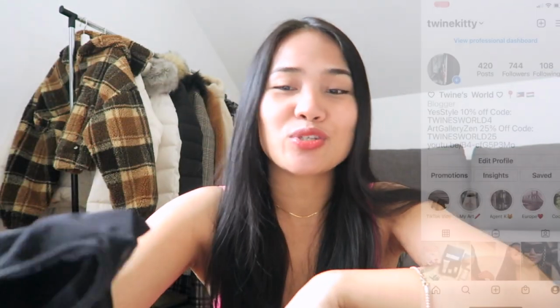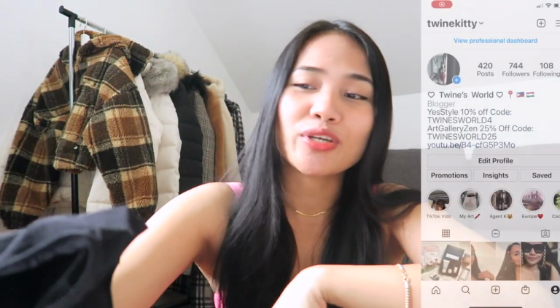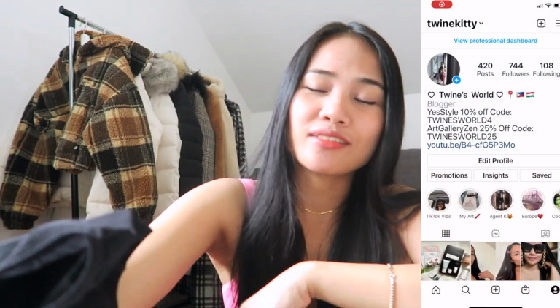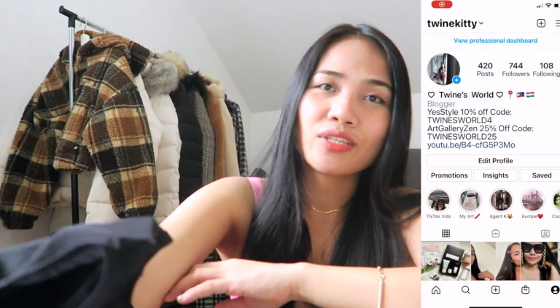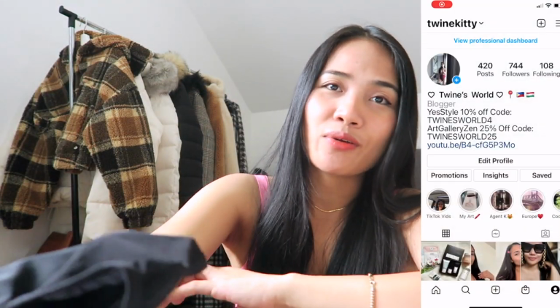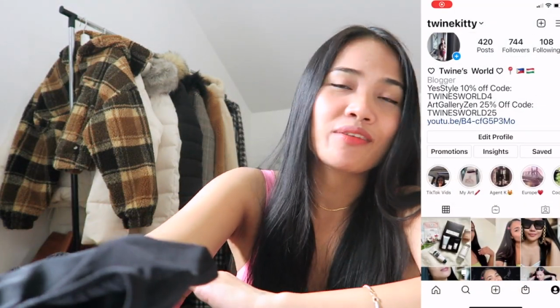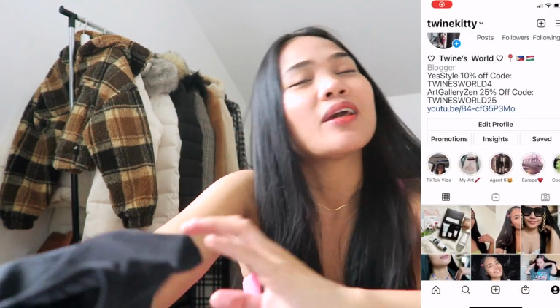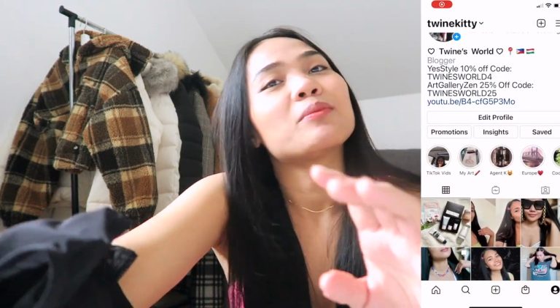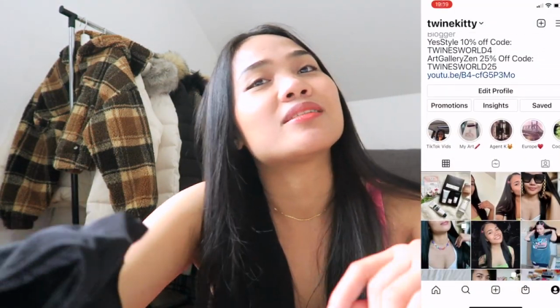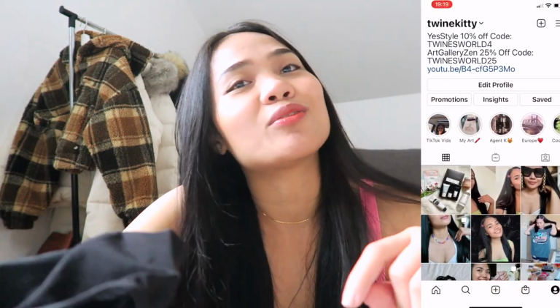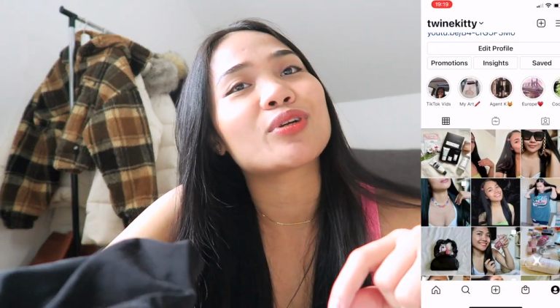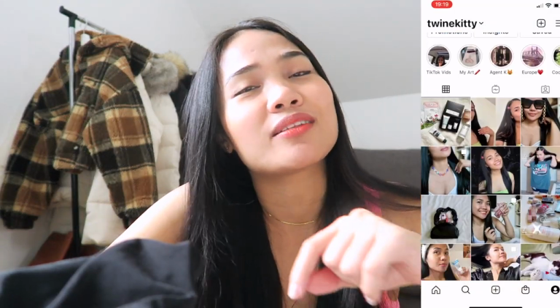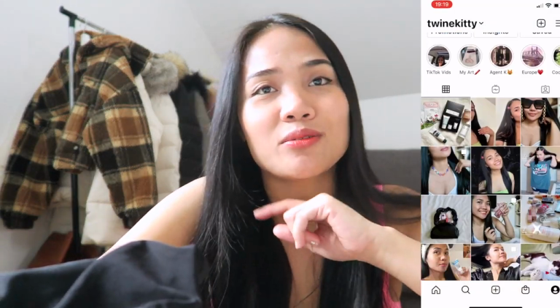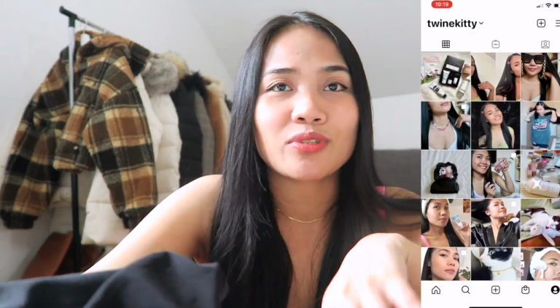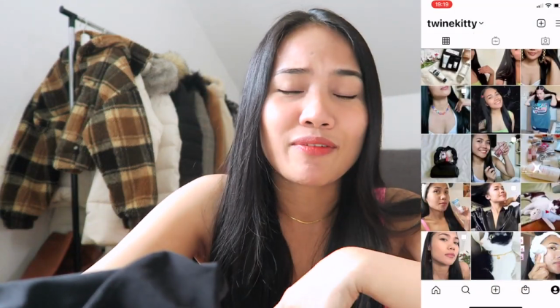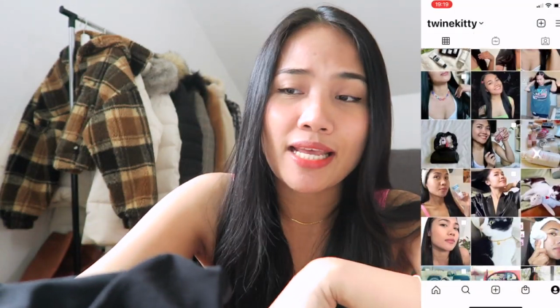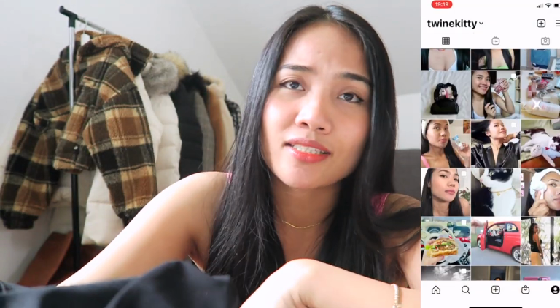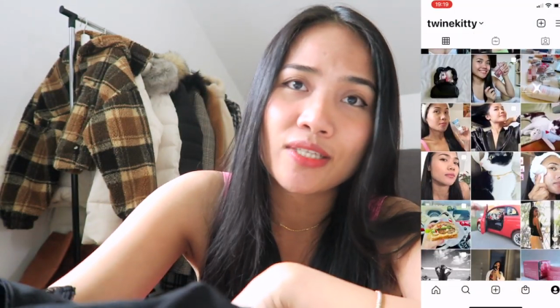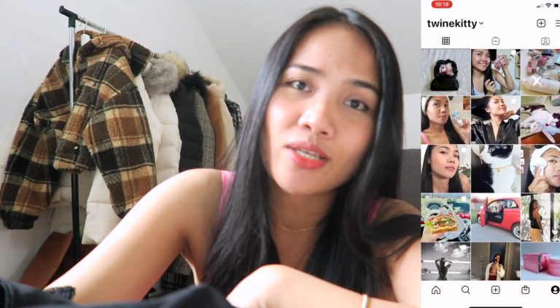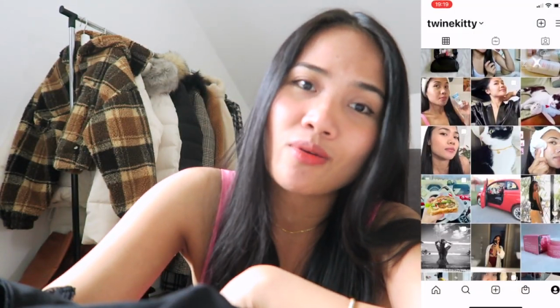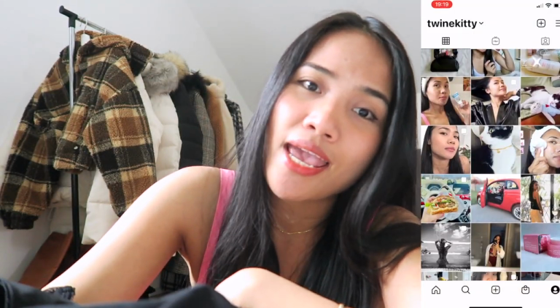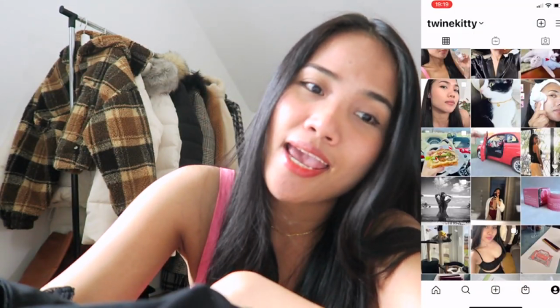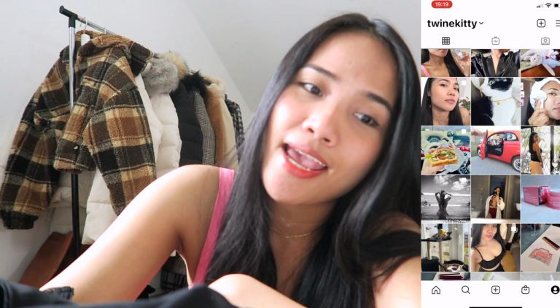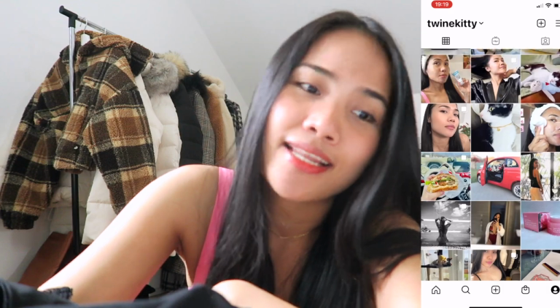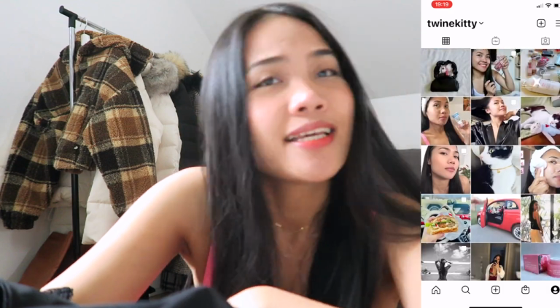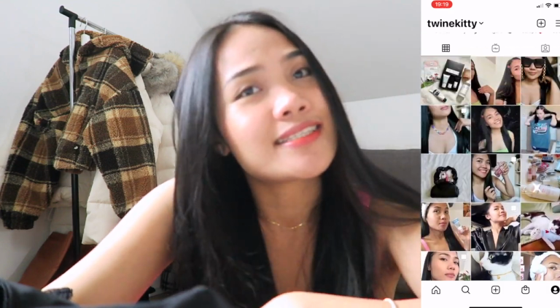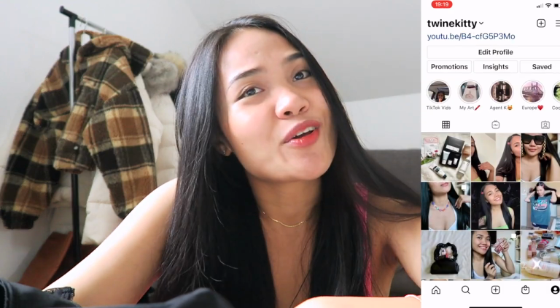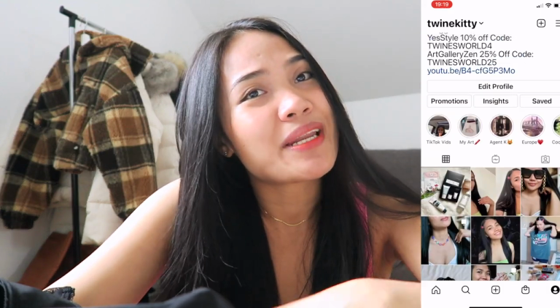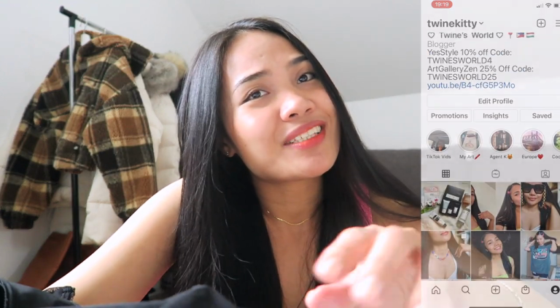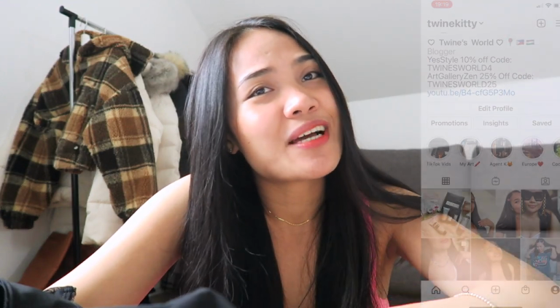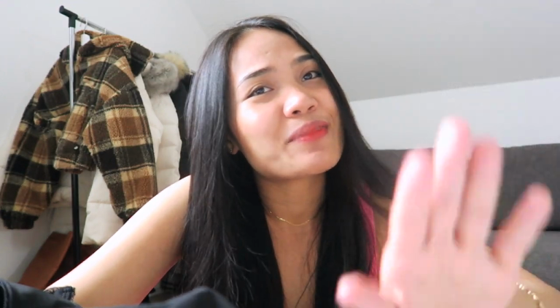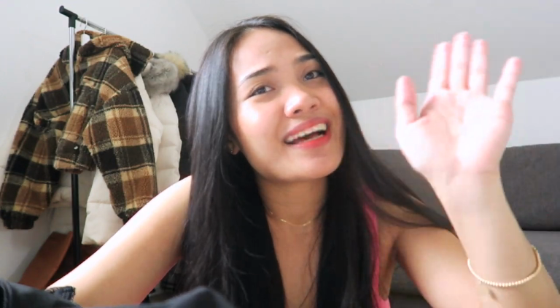That's it for this video. I hope you enjoyed it. Please don't forget to subscribe and like this video. See you on my next one — bye!